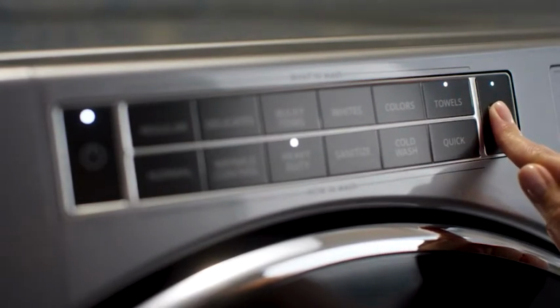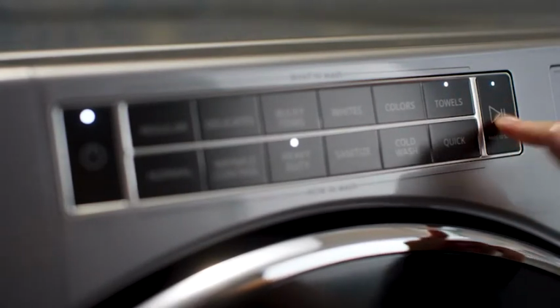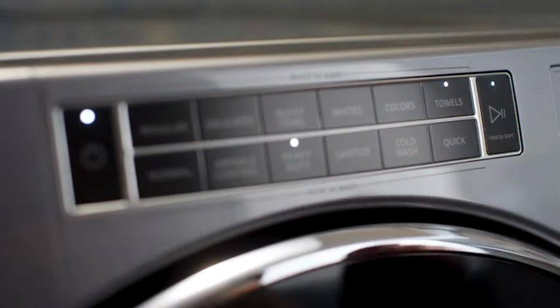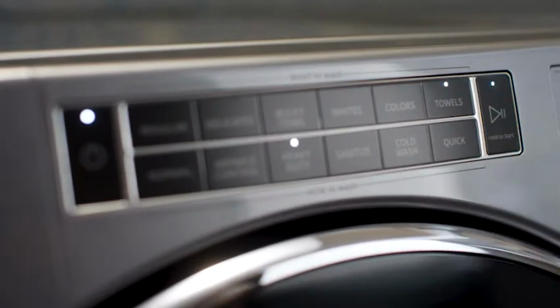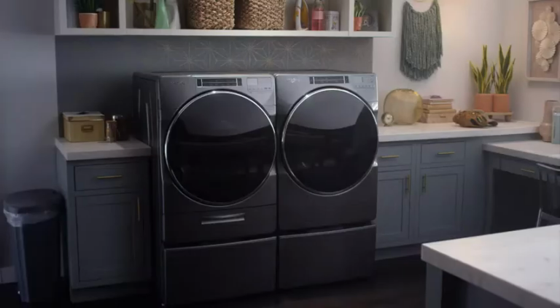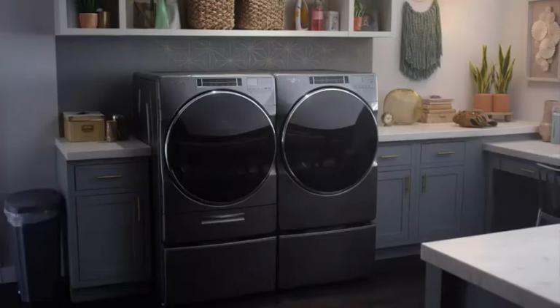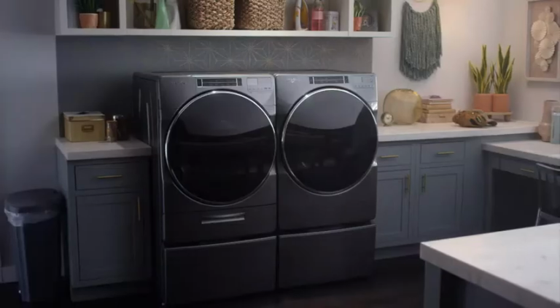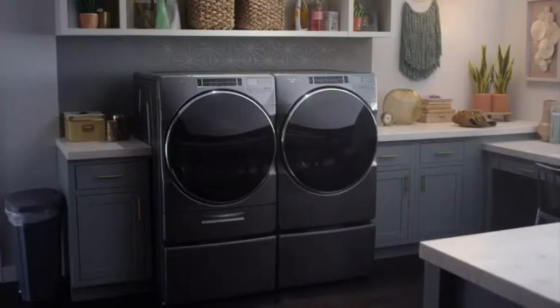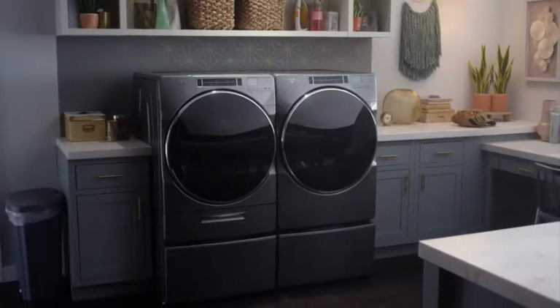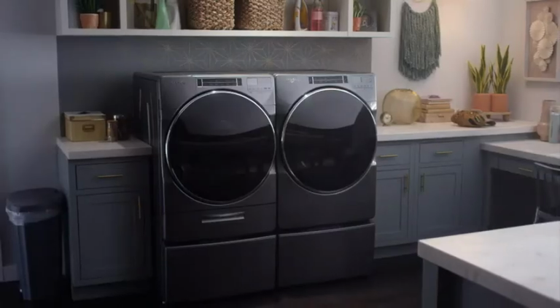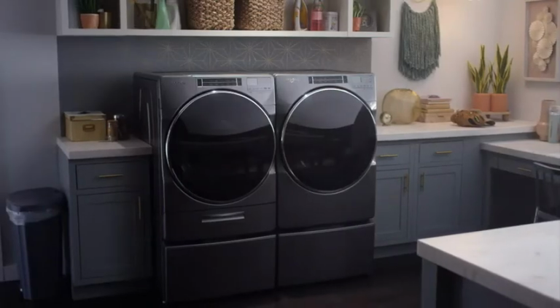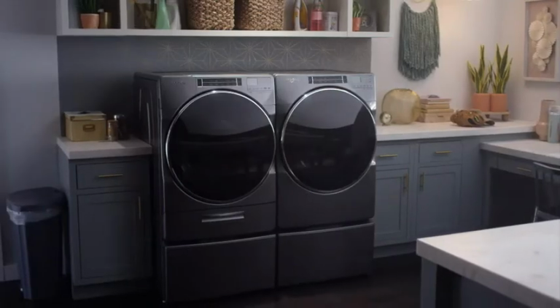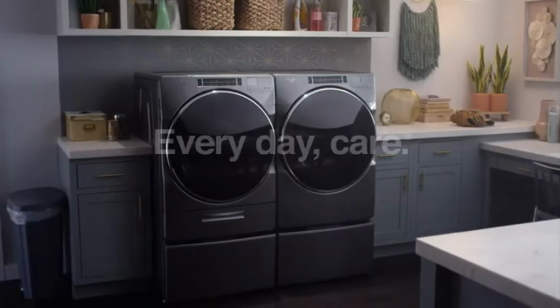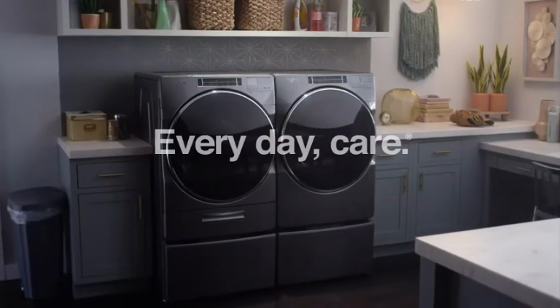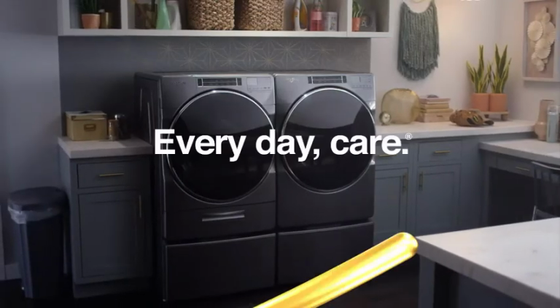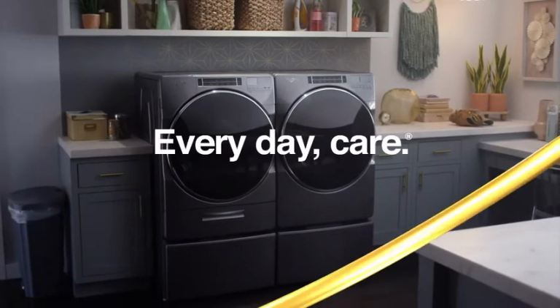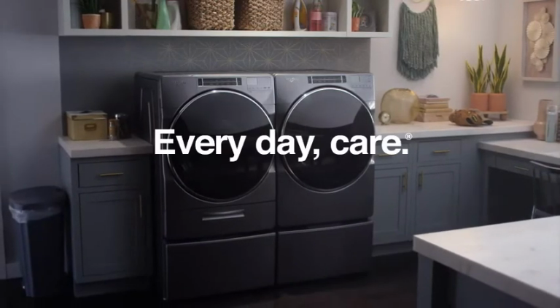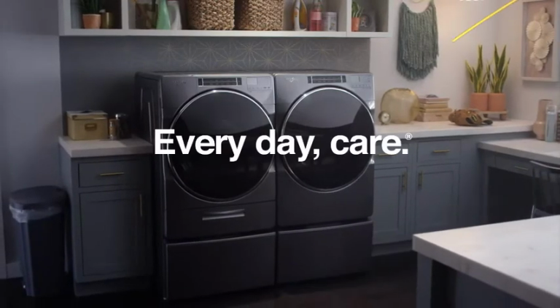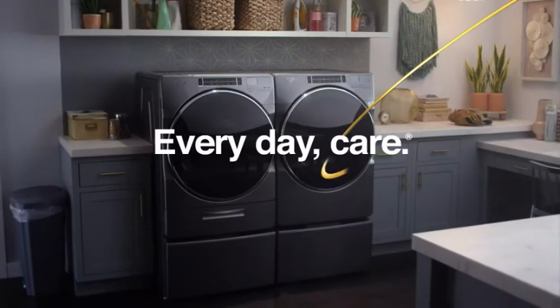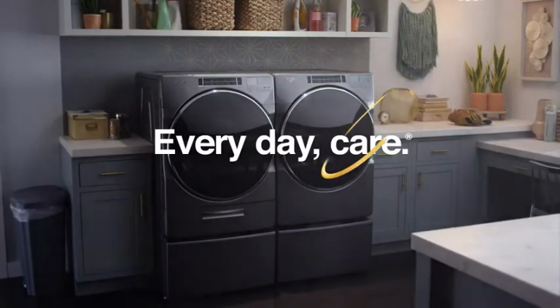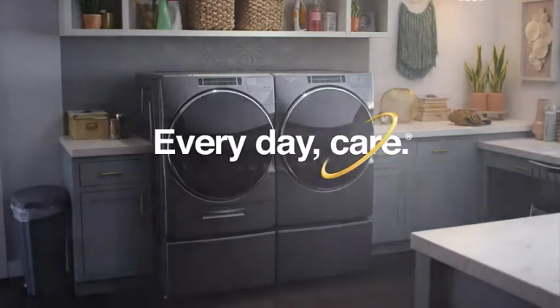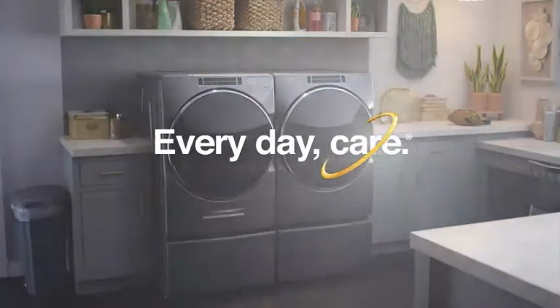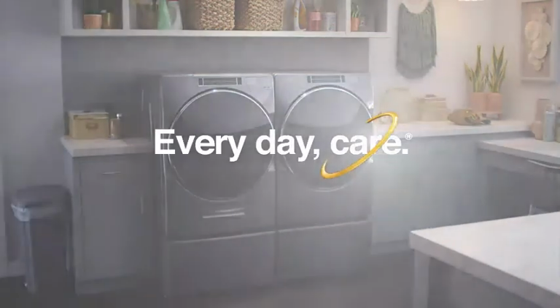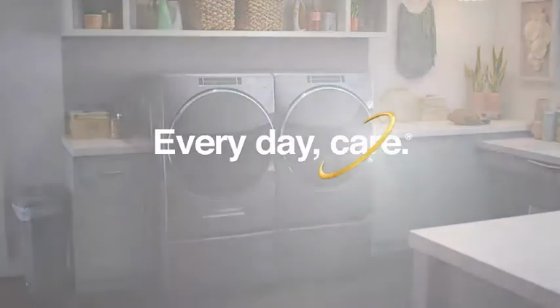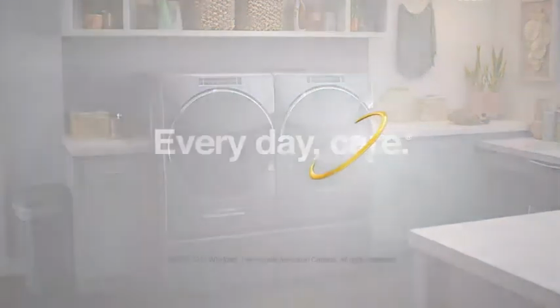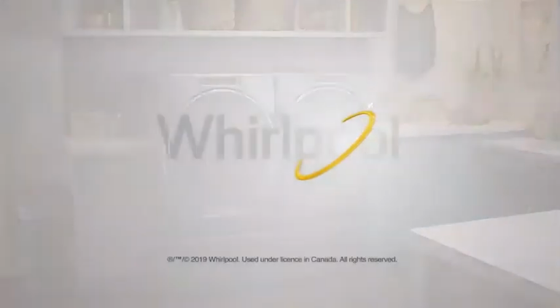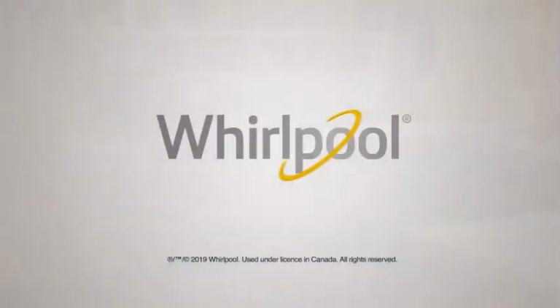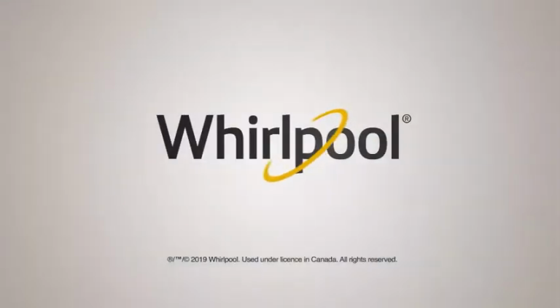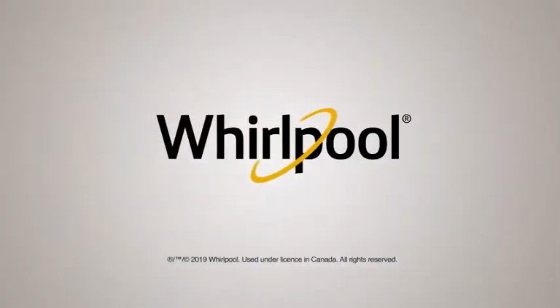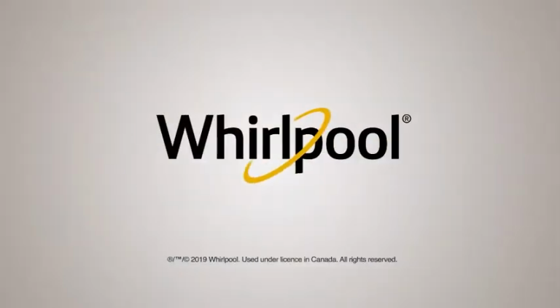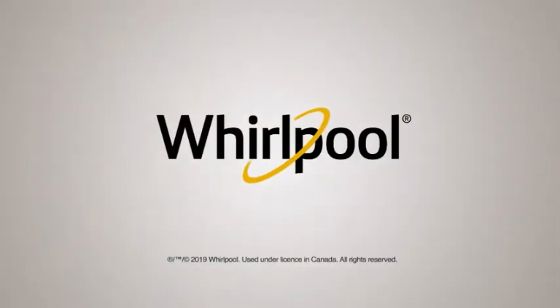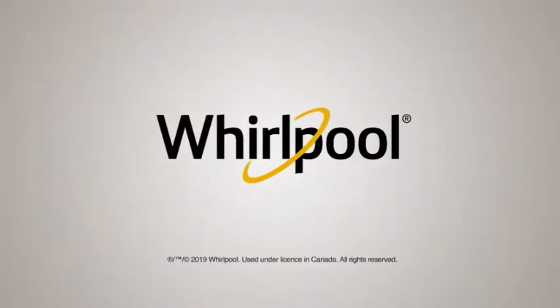The Load & Go Dispenser. Now available in three sizes. Brought to you by Whirlpool.